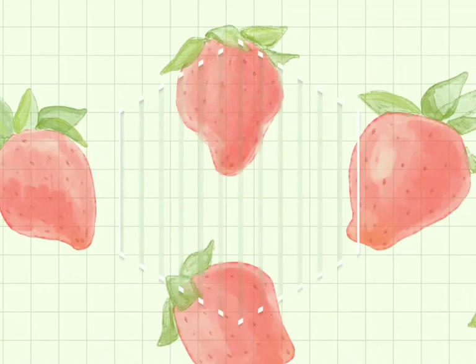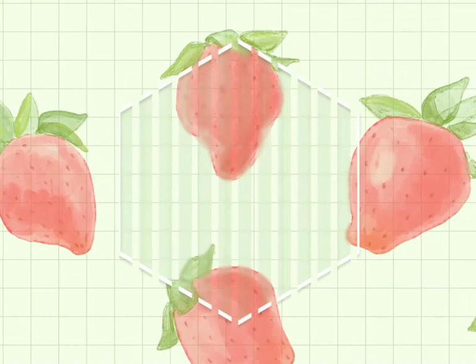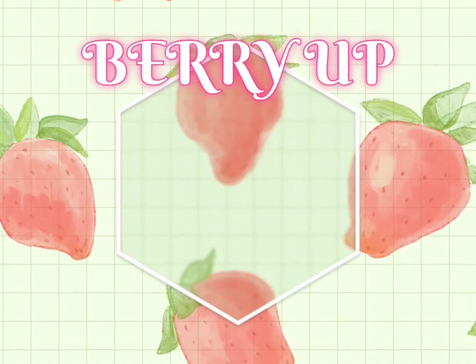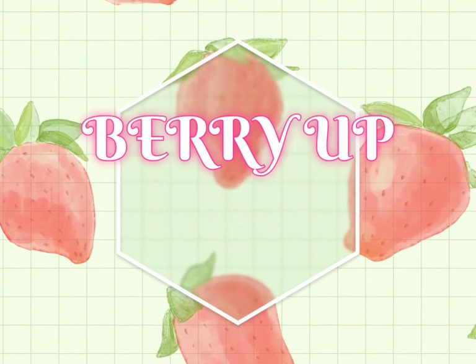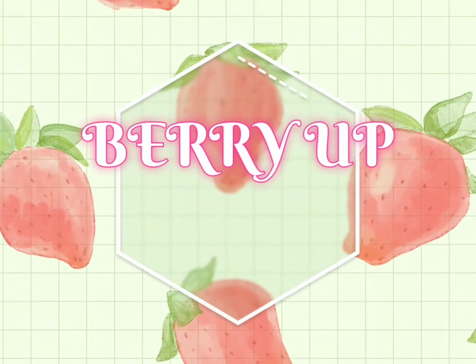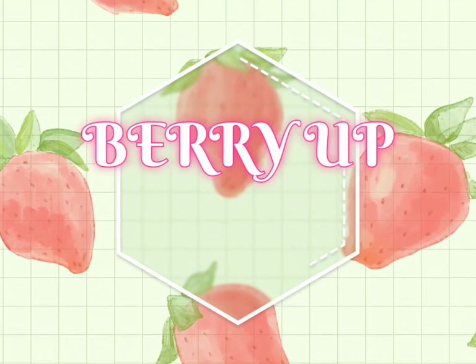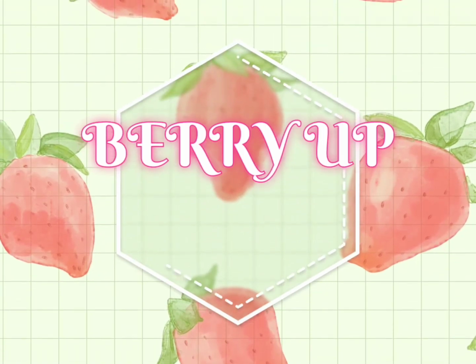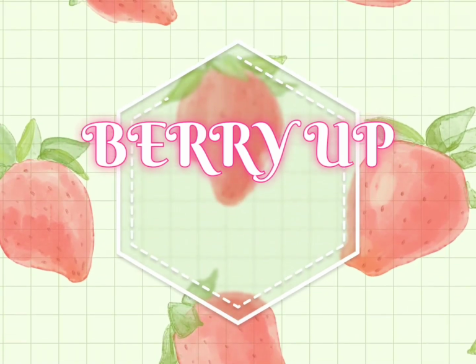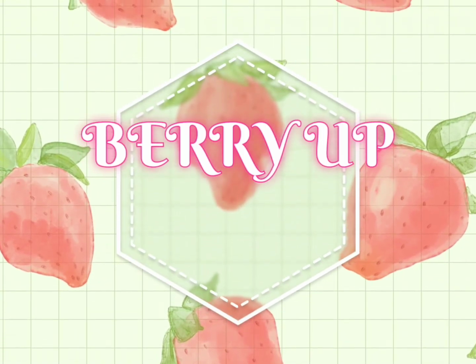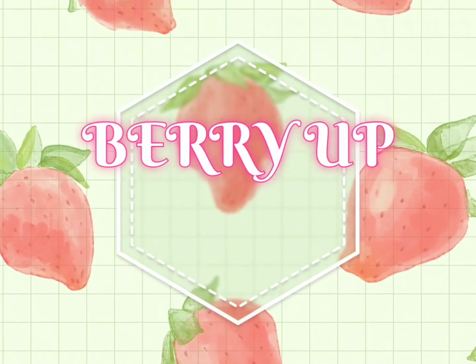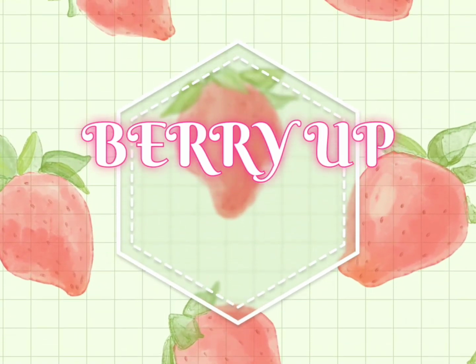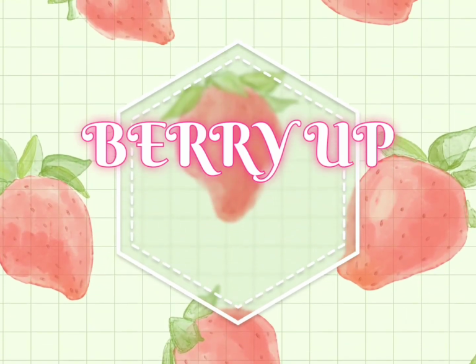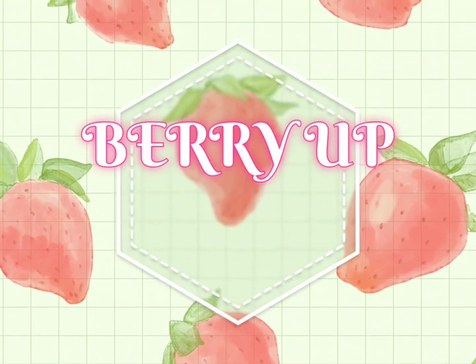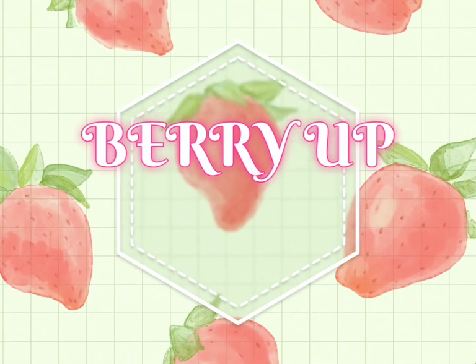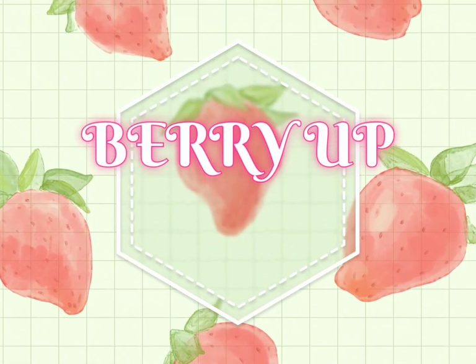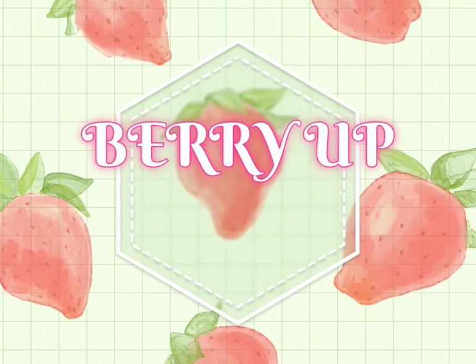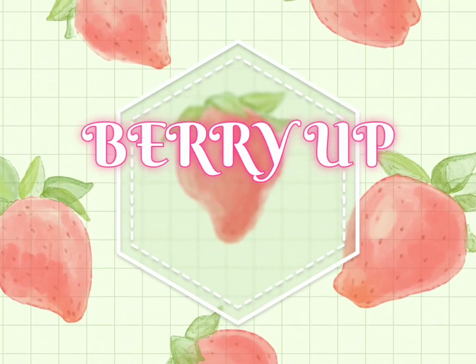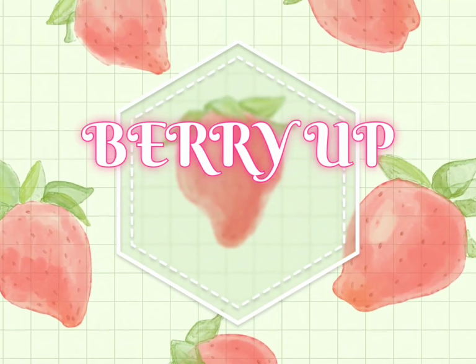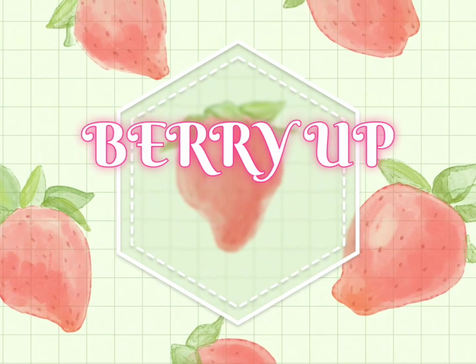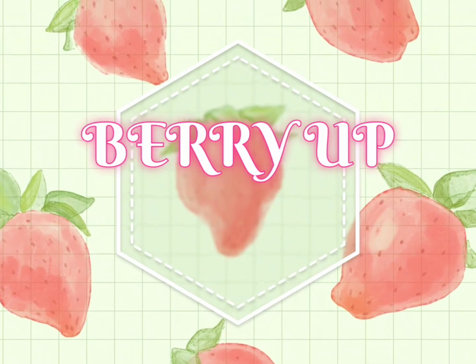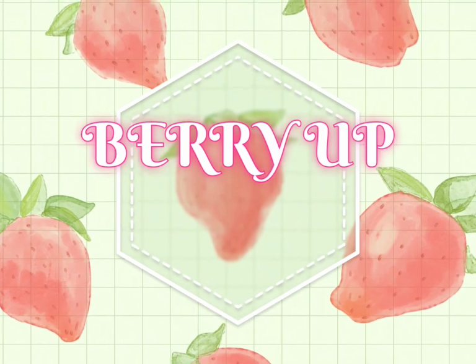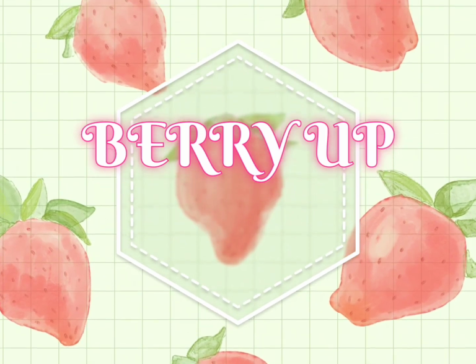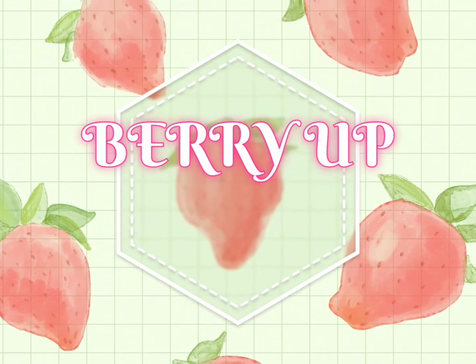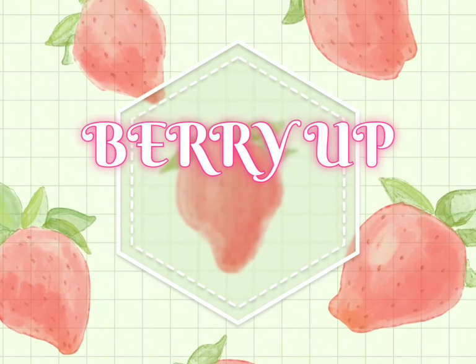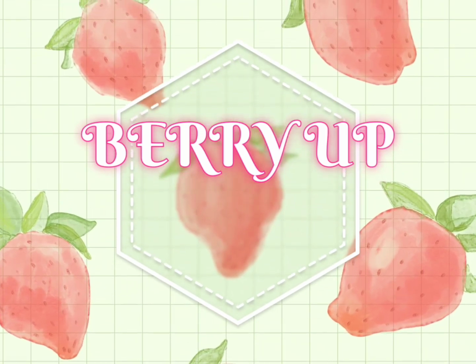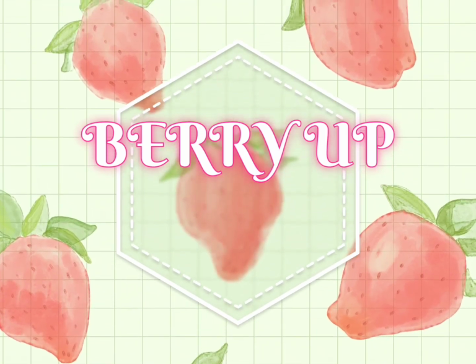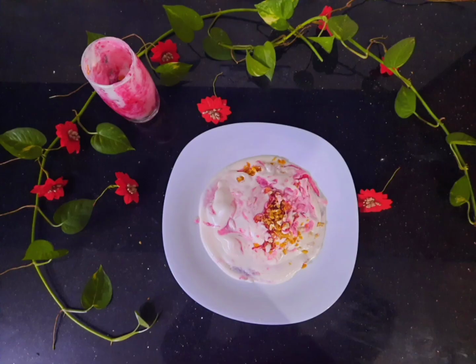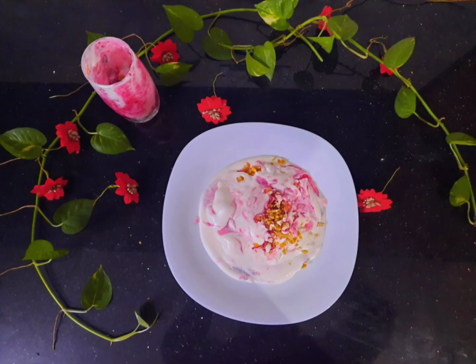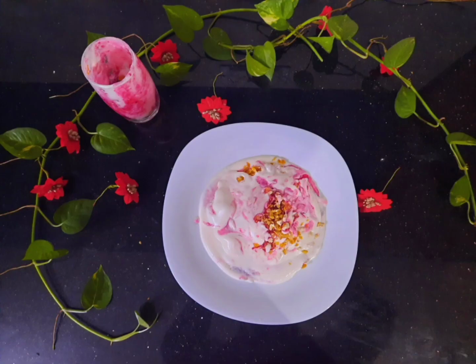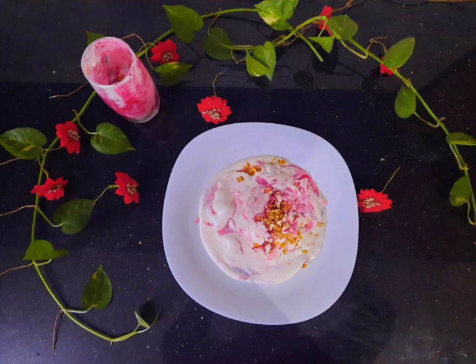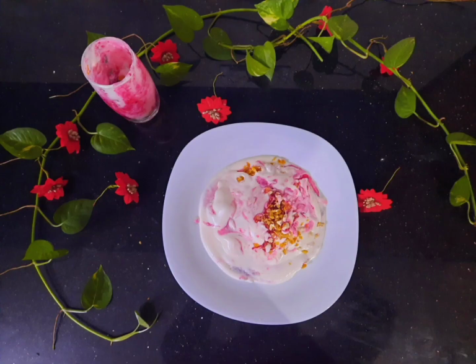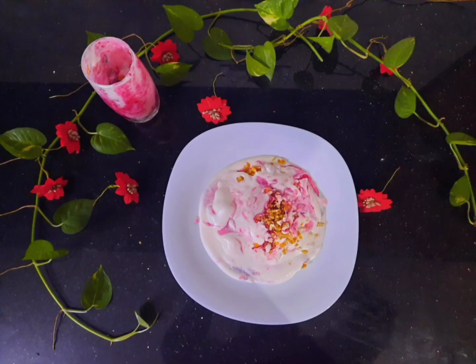Hello friends! Welcome back to my channel. This is the recipe we are going to show you in social media.